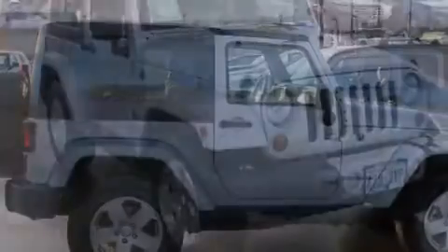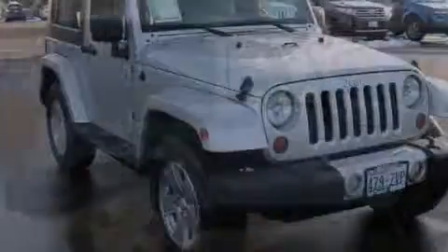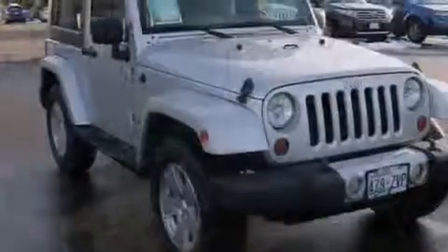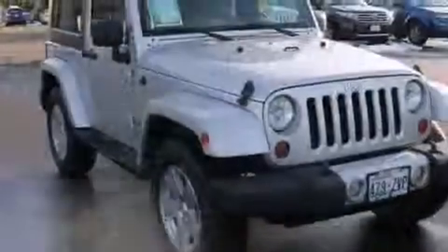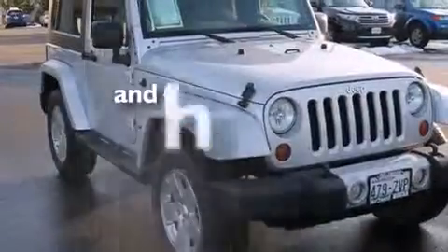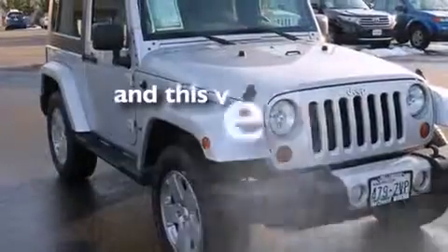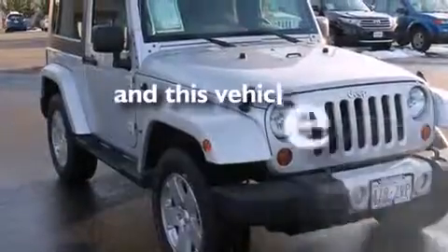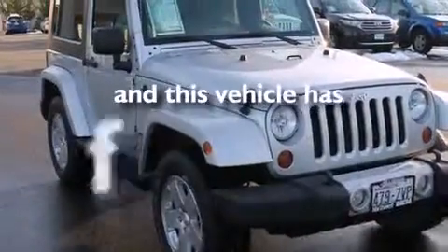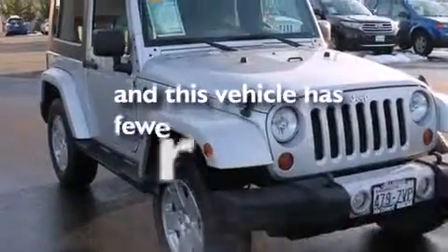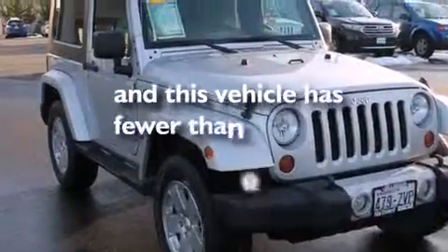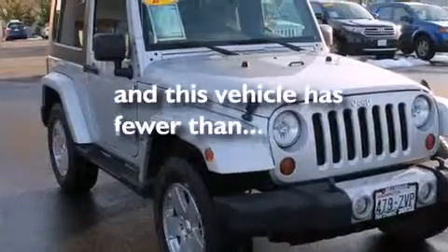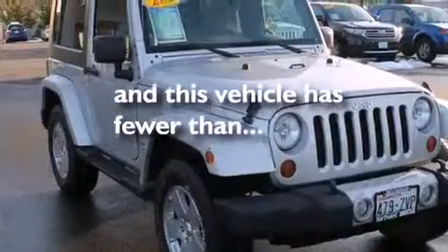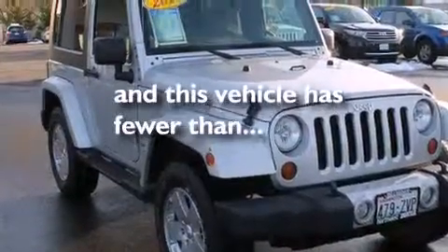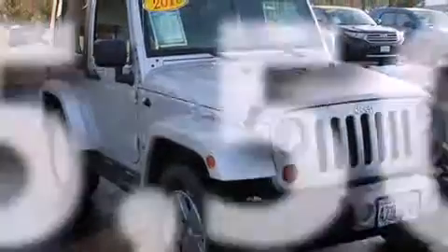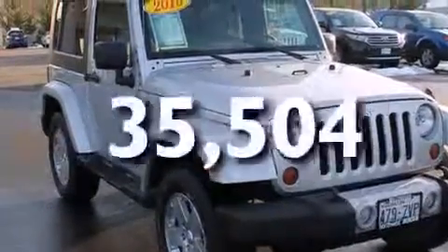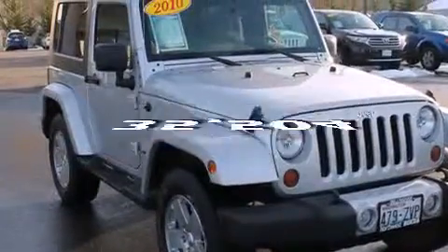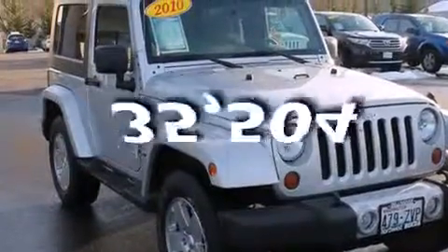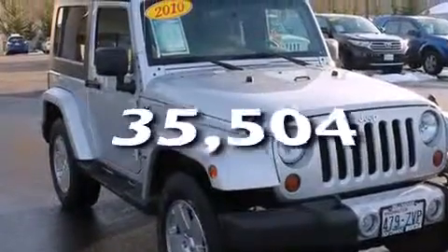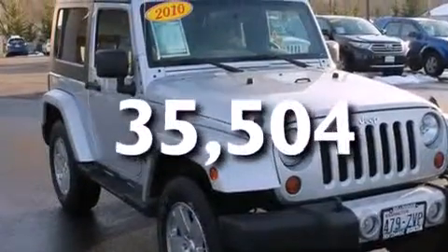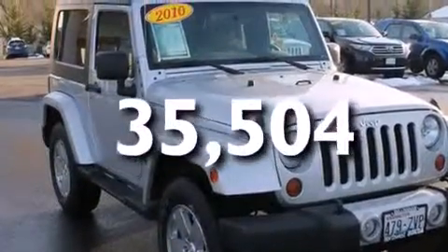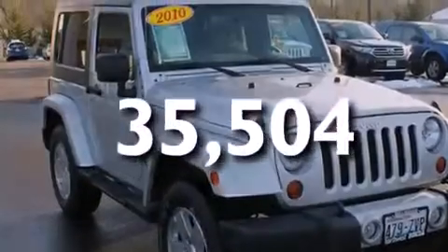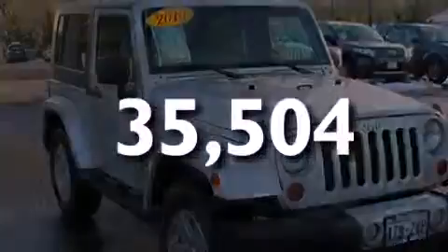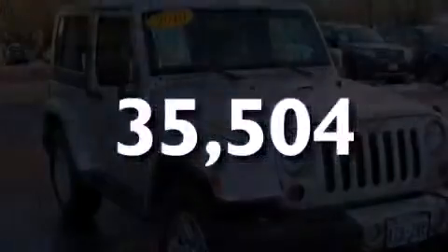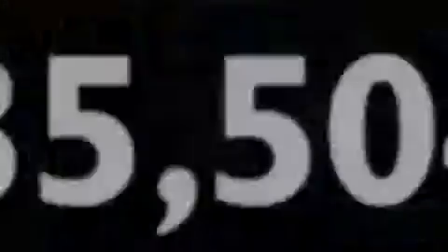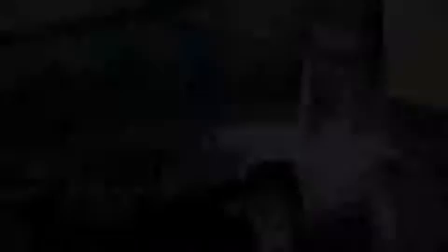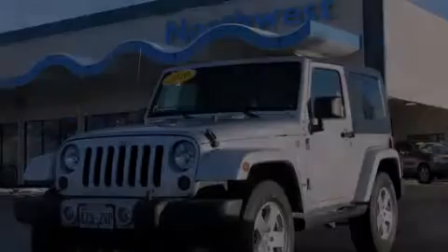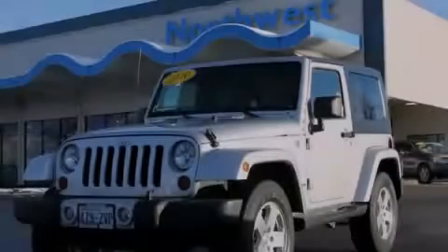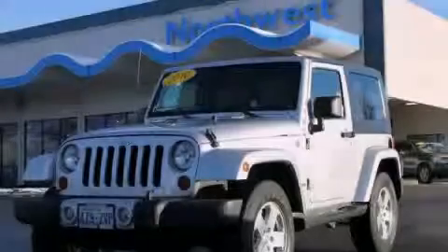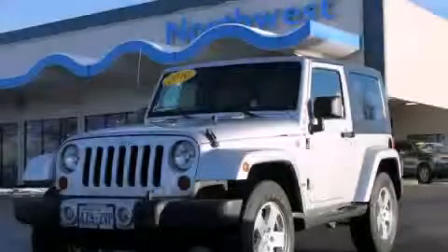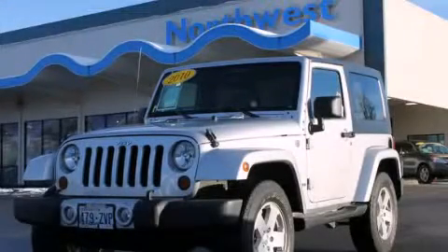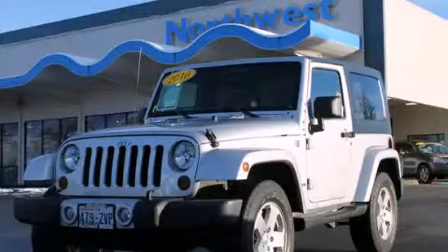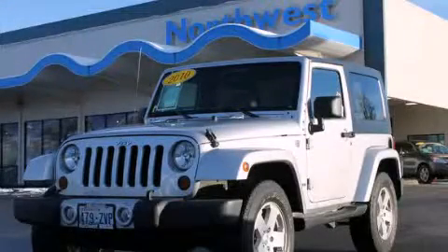This vehicle has fewer than 36,000 miles on the odometer. Call or visit us right now and arrange your test drive today.